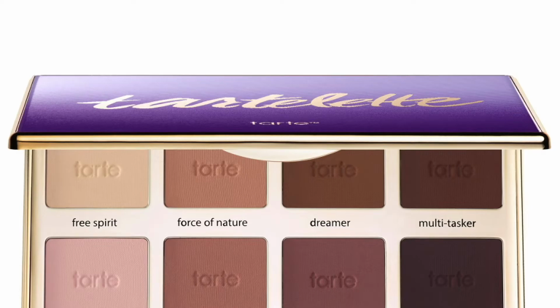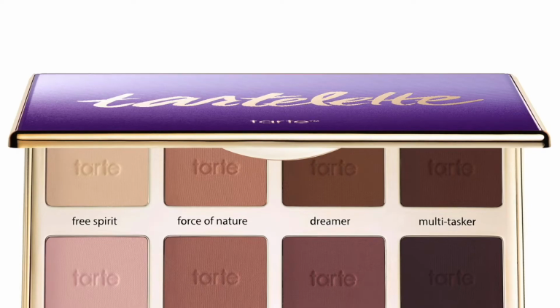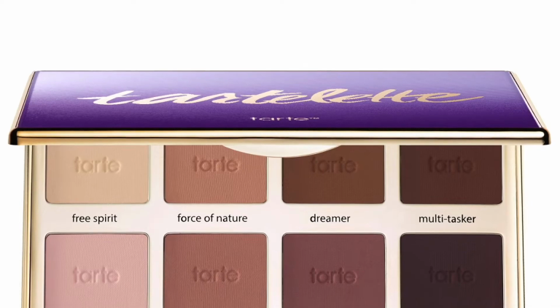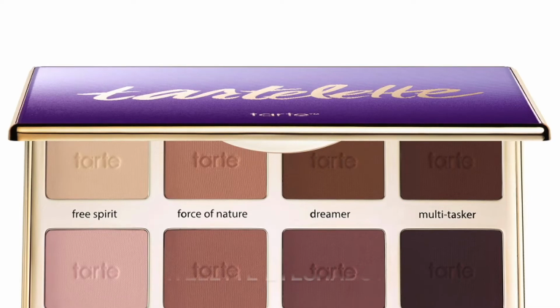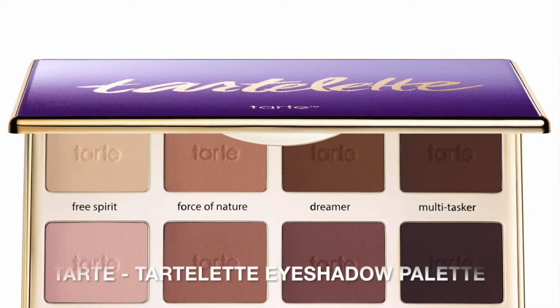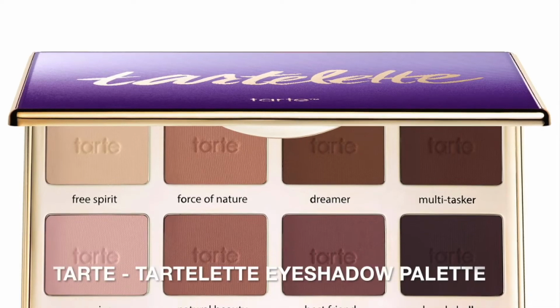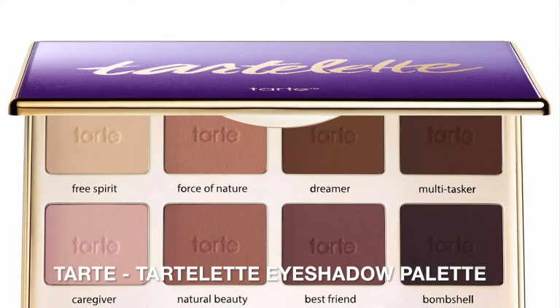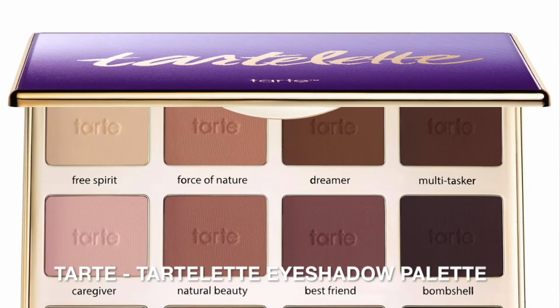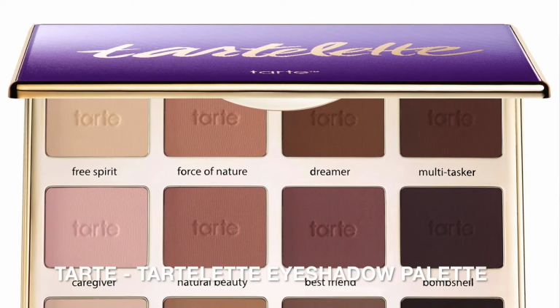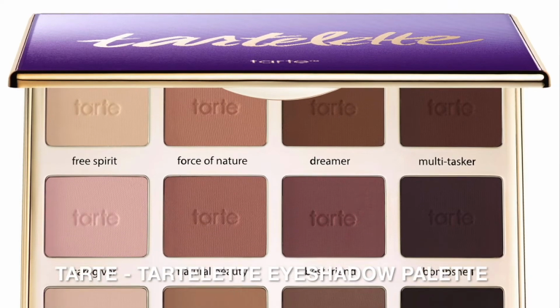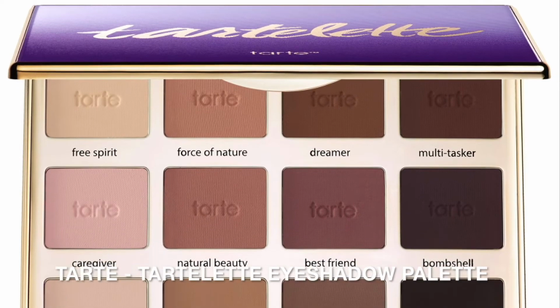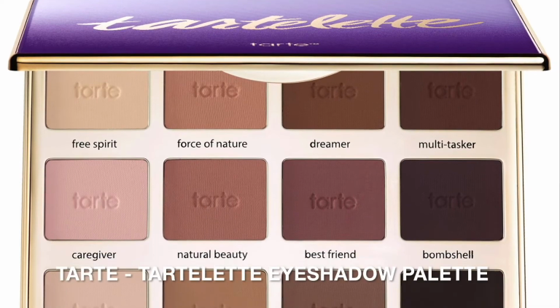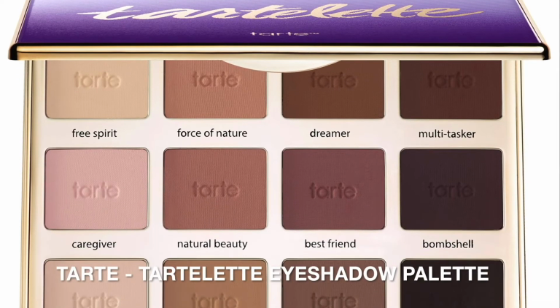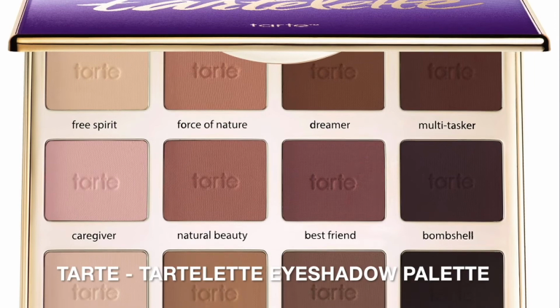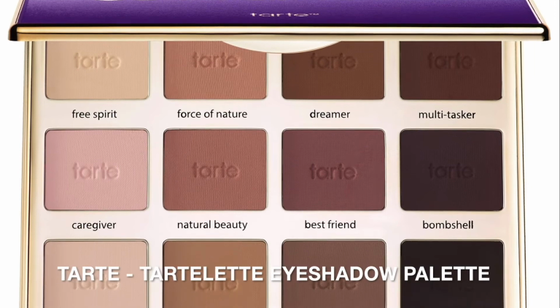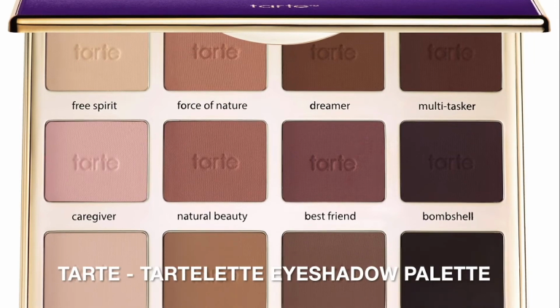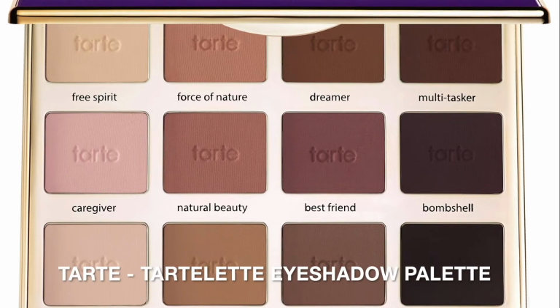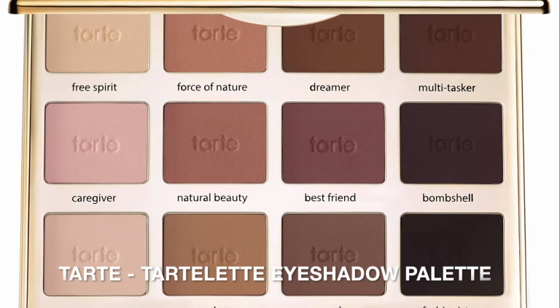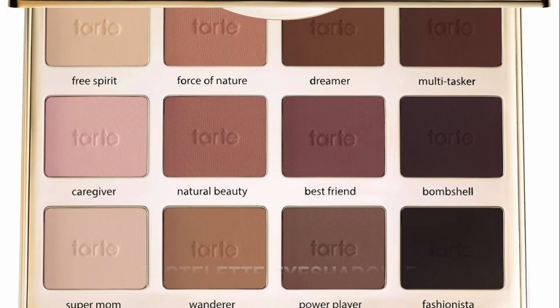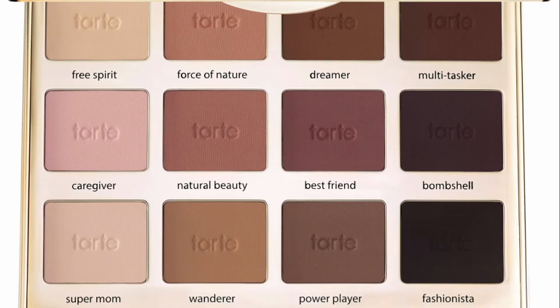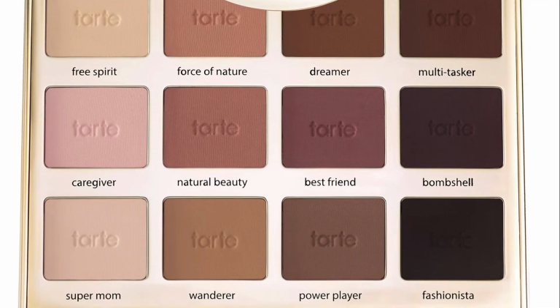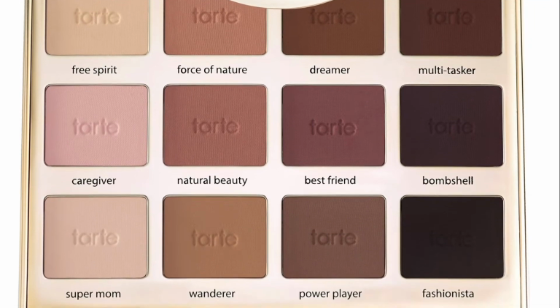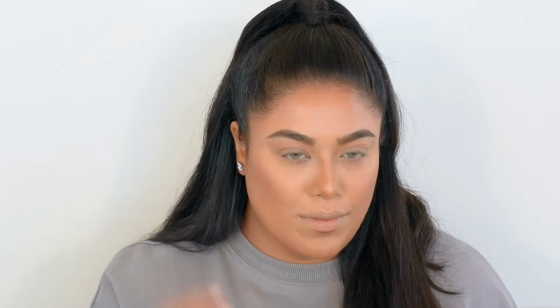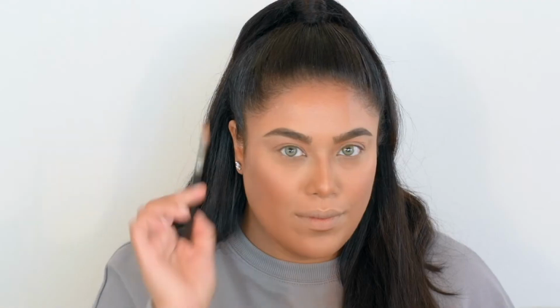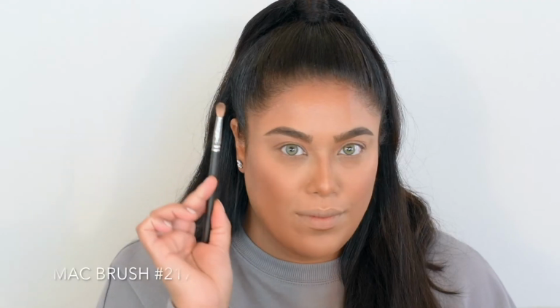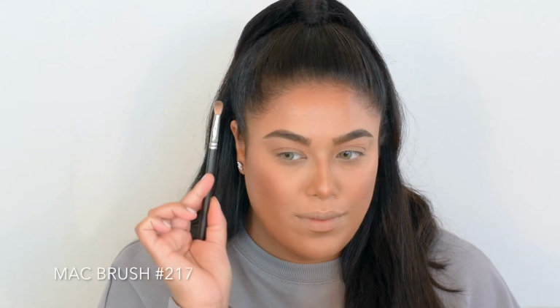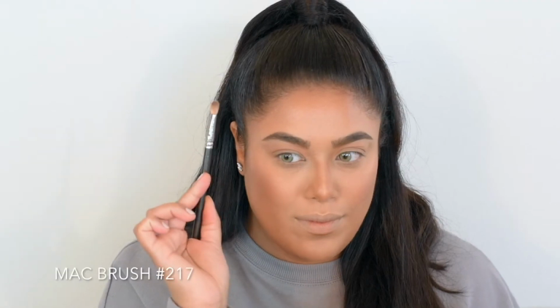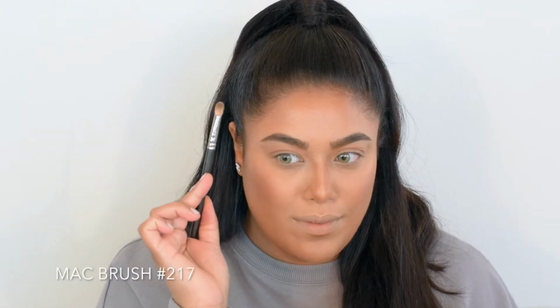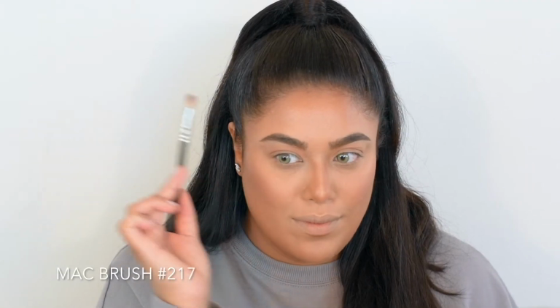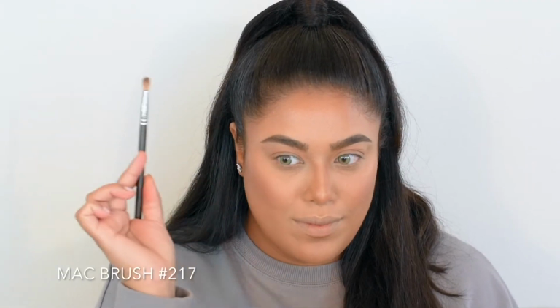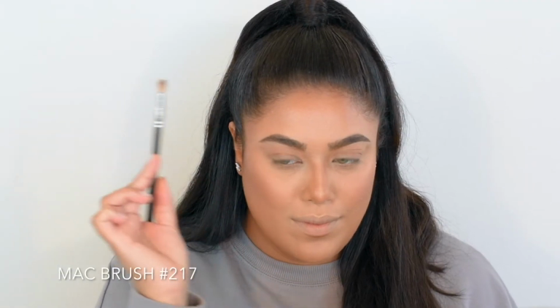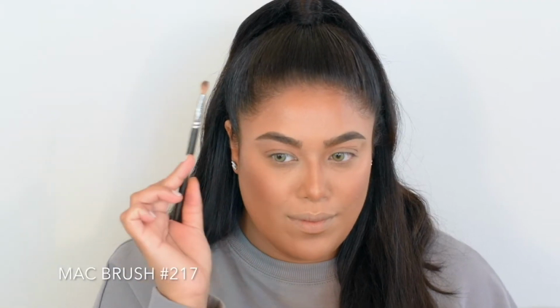This is going to be the easiest tutorial ever. I'm only using three eyeshadows and they're all from this Tarte Tartelette palette.